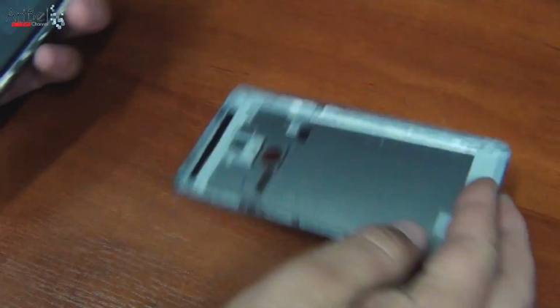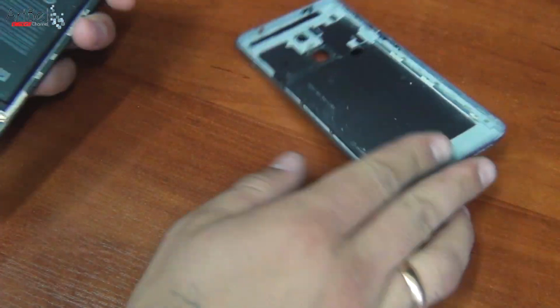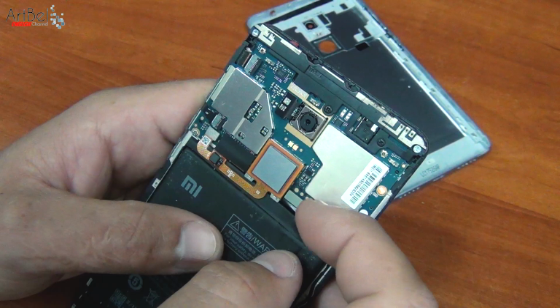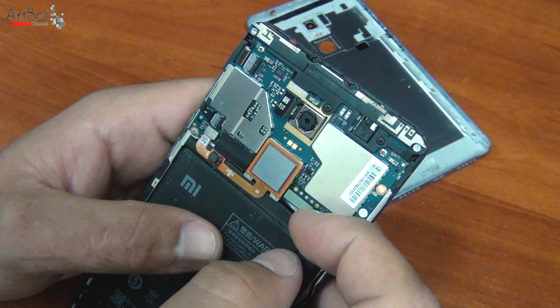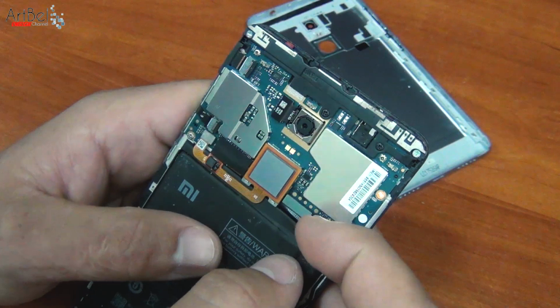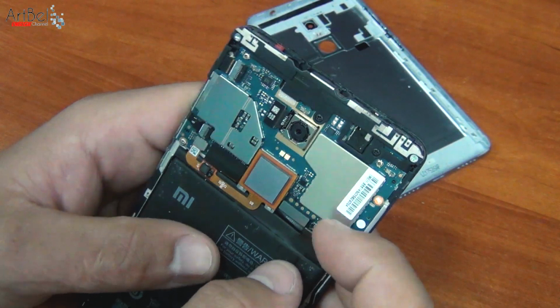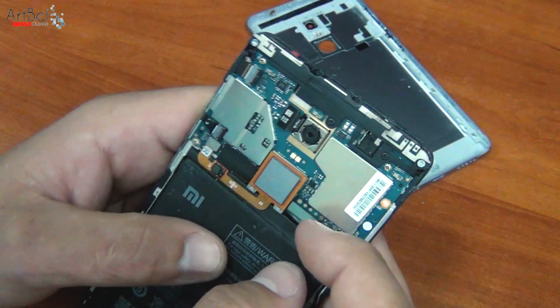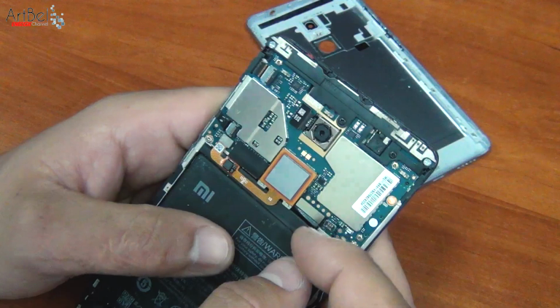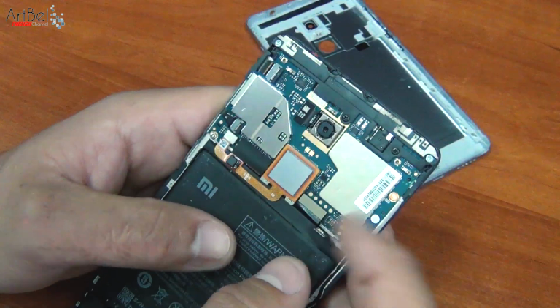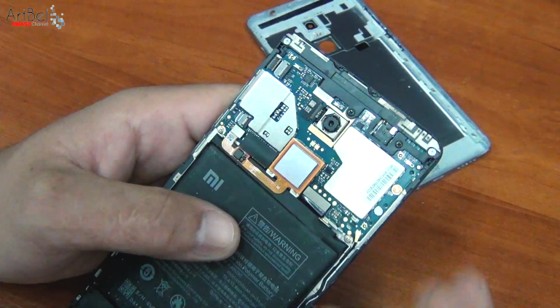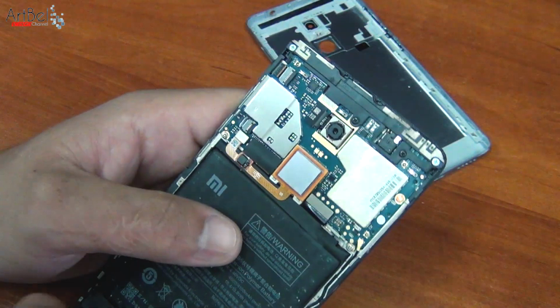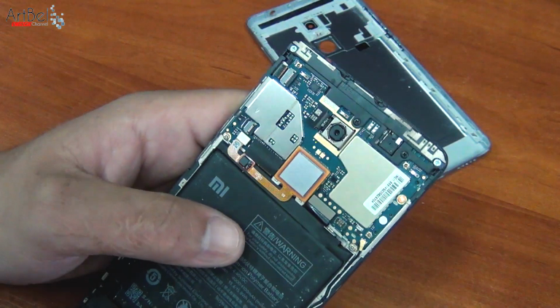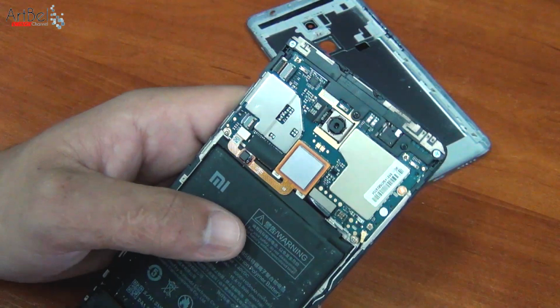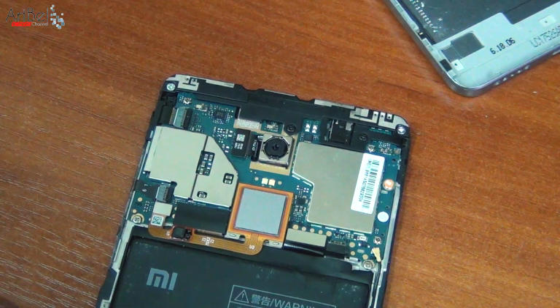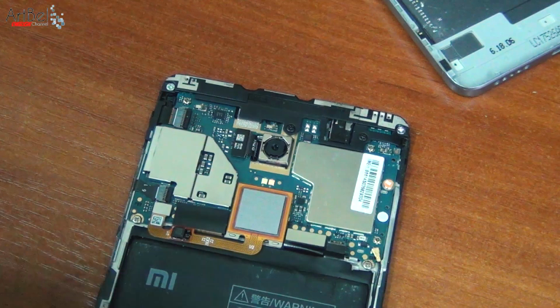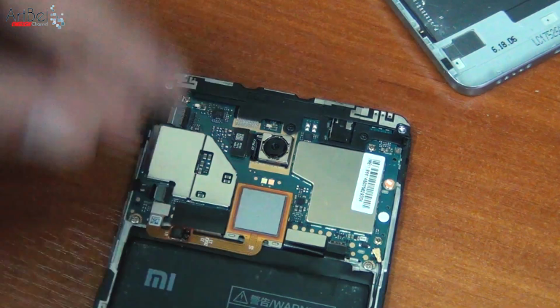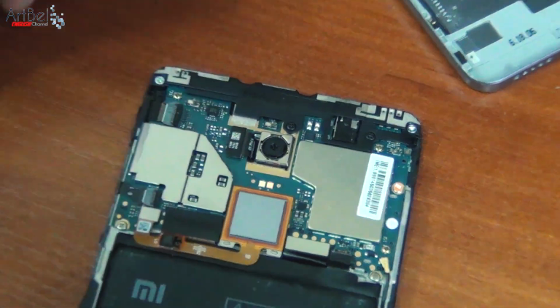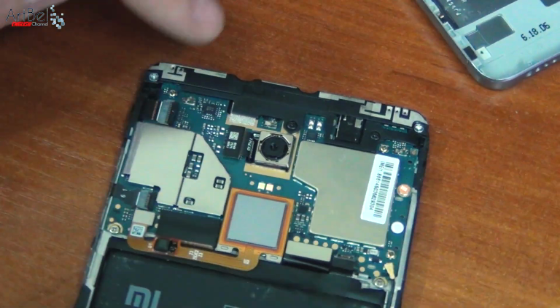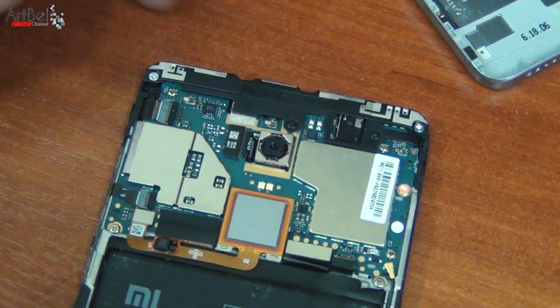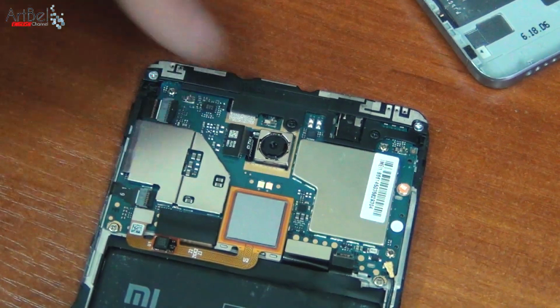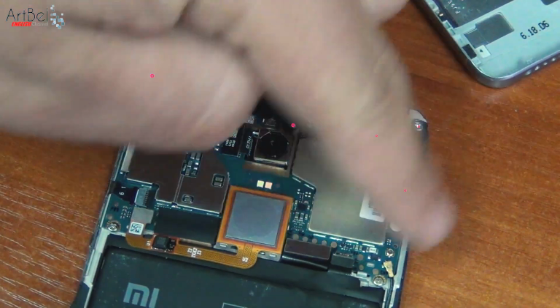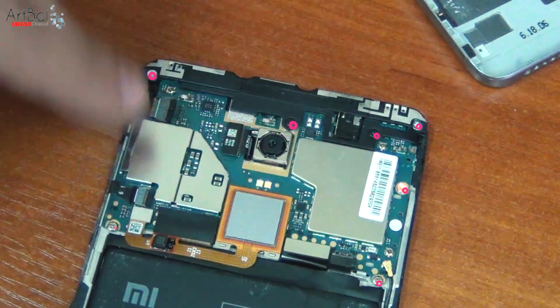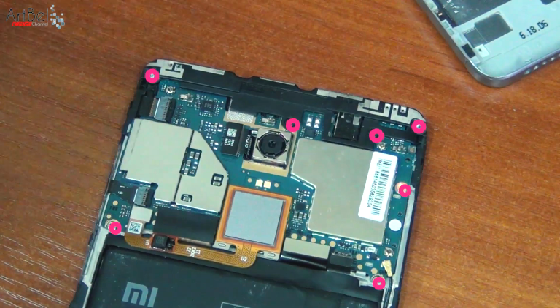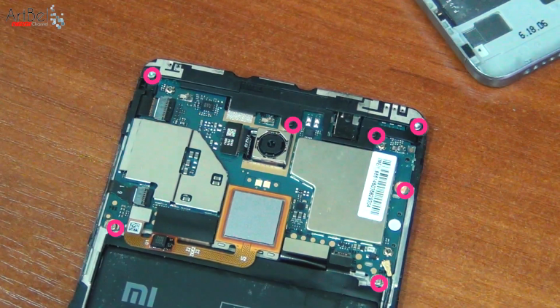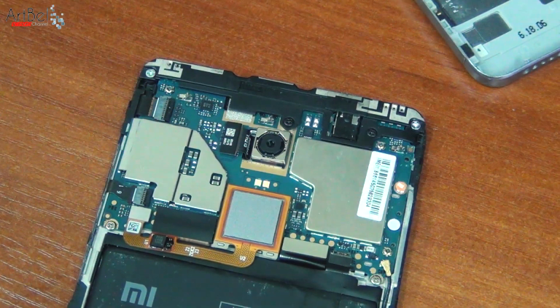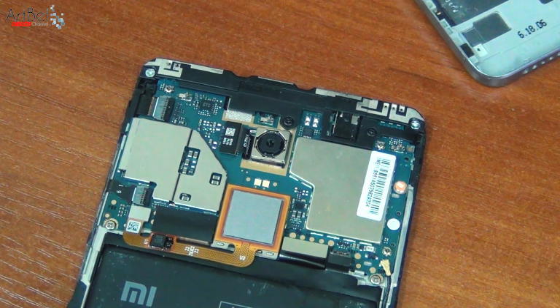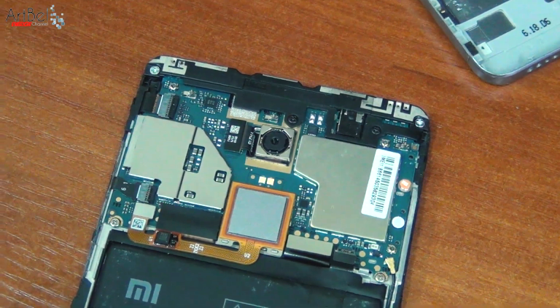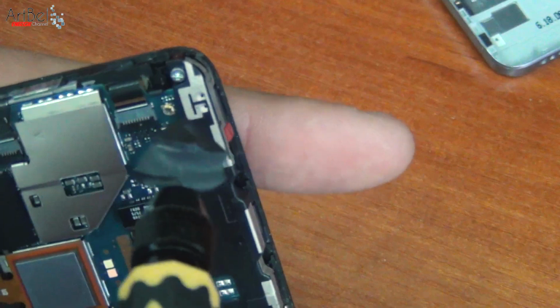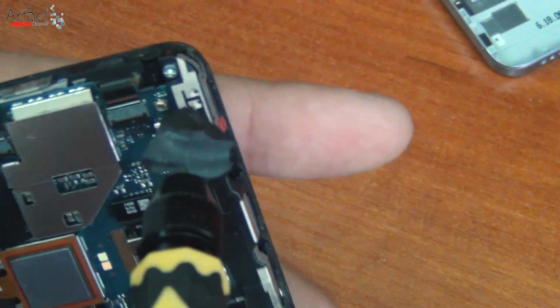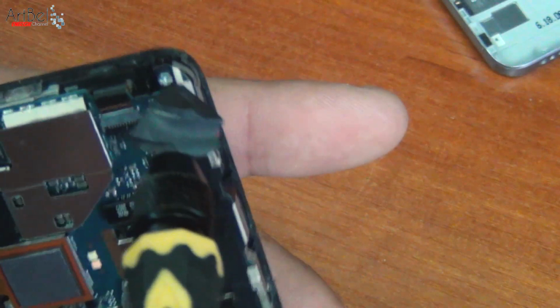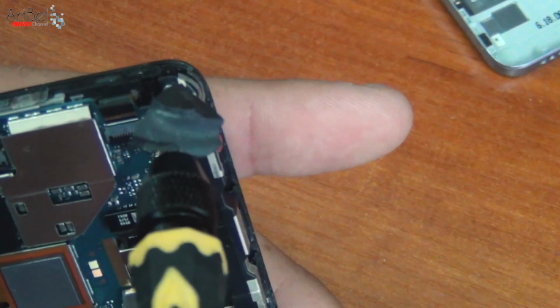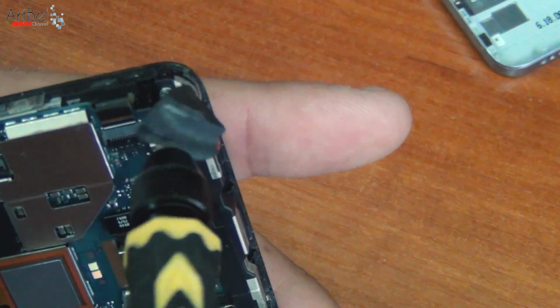Immediately turn off the battery connector. And unscrew all screws on top of the motherboard.